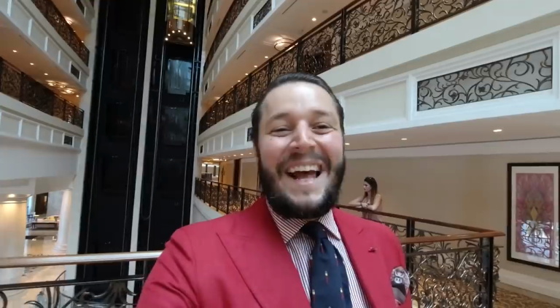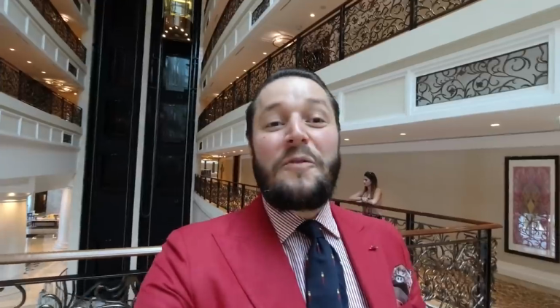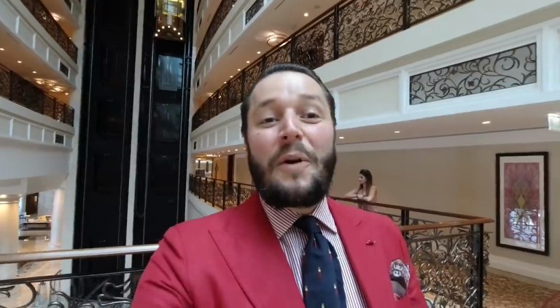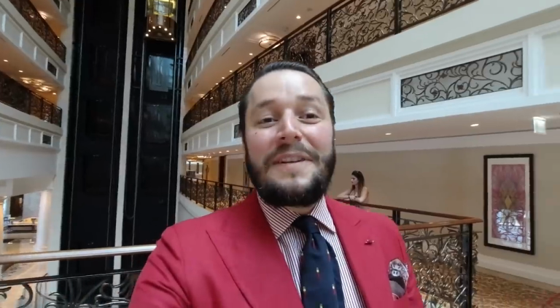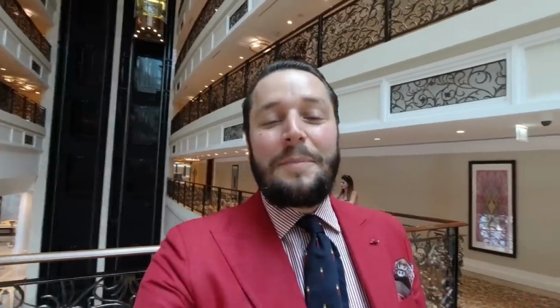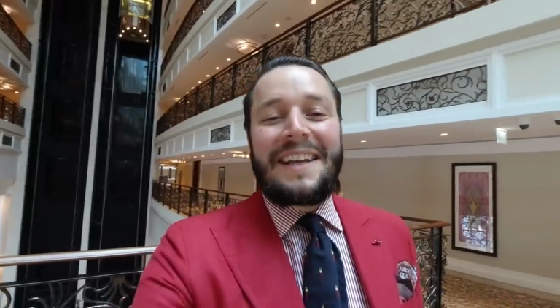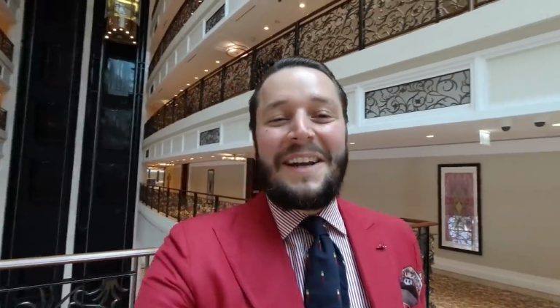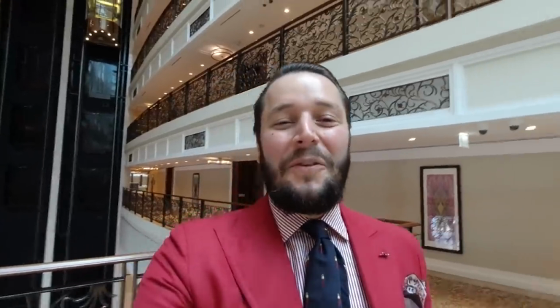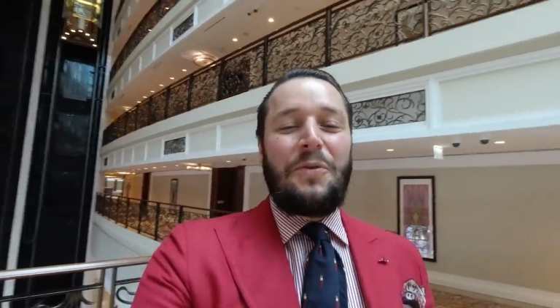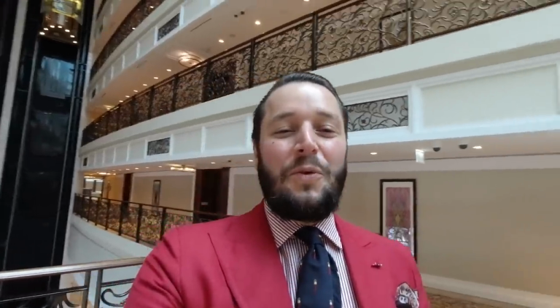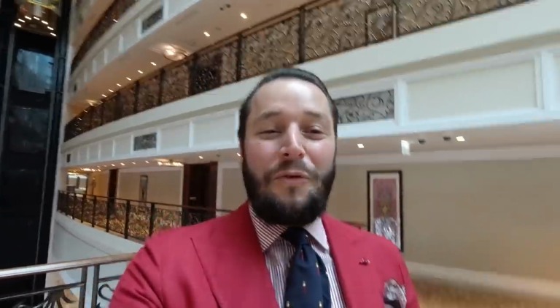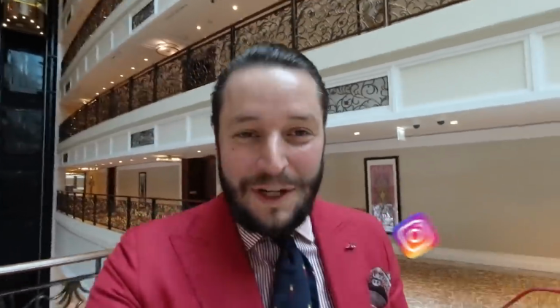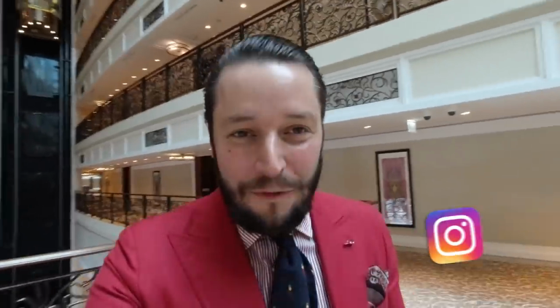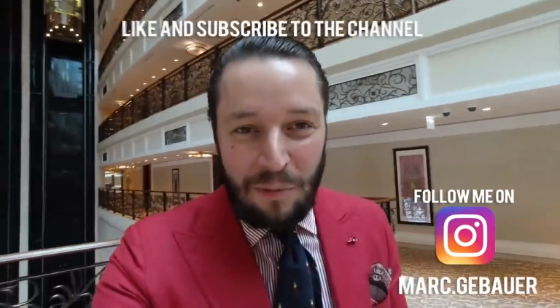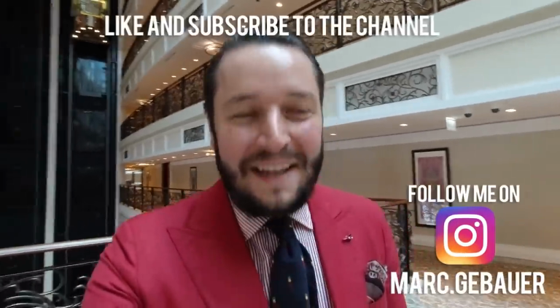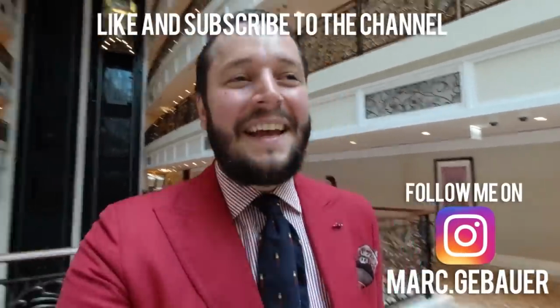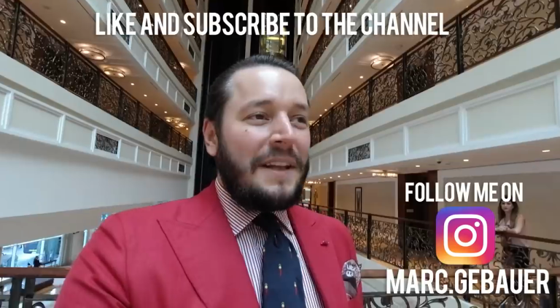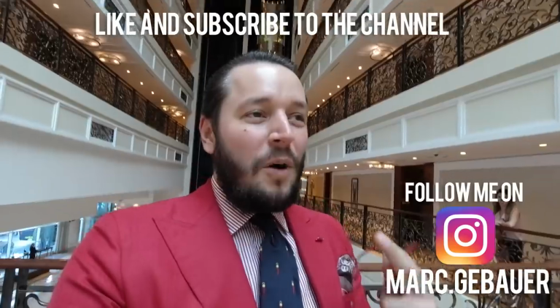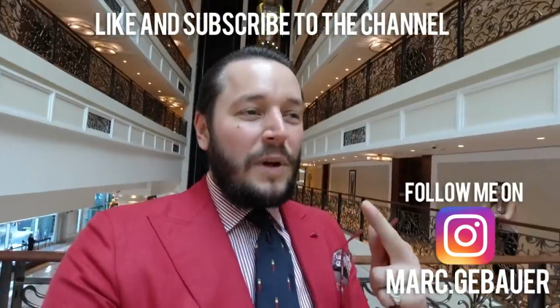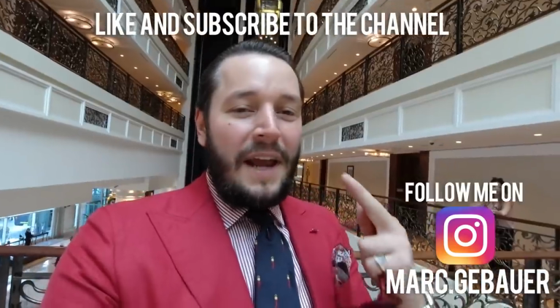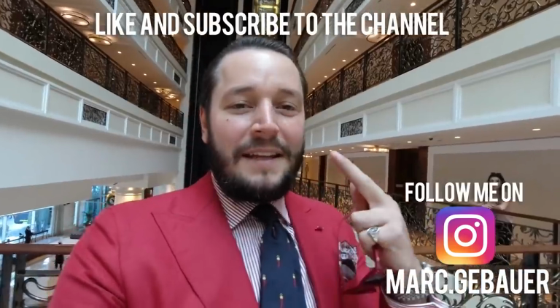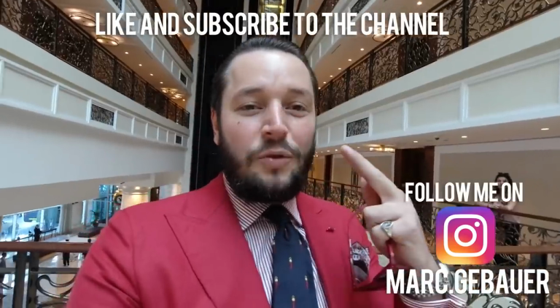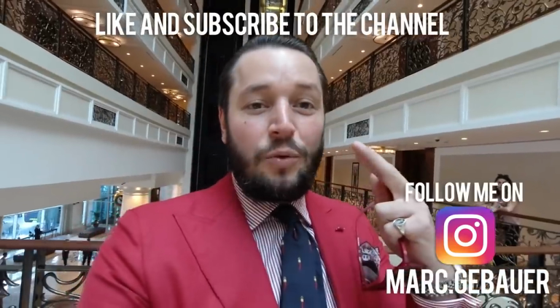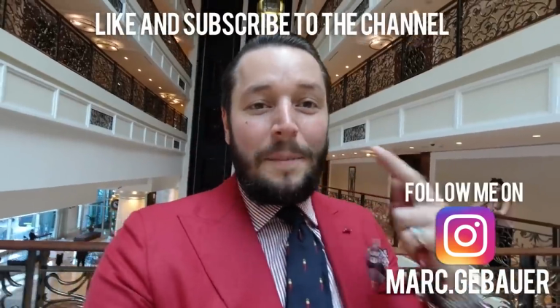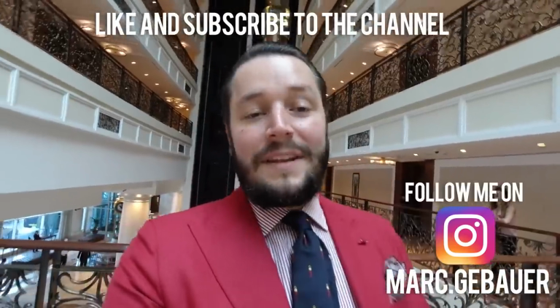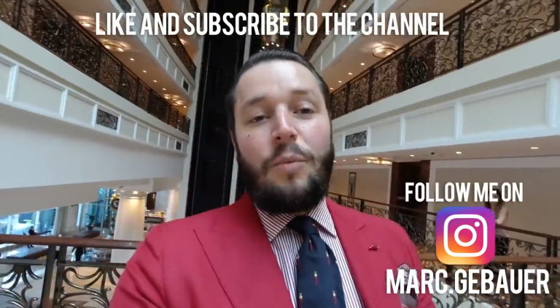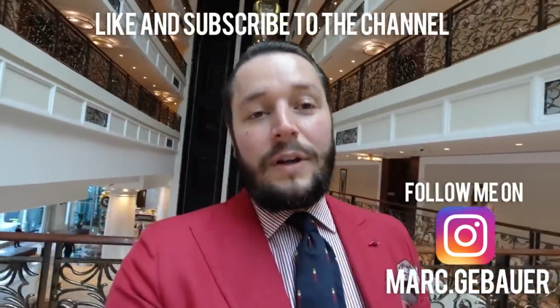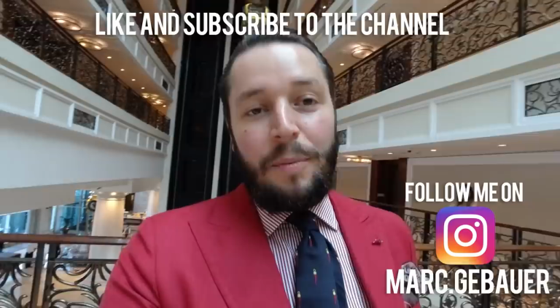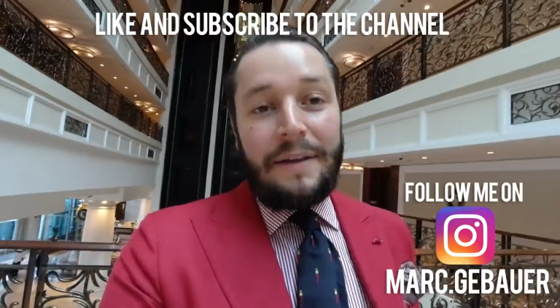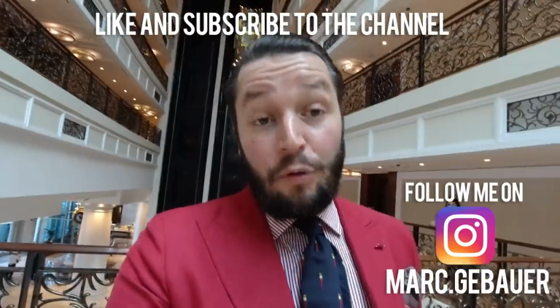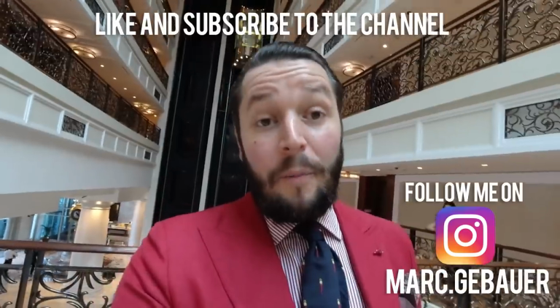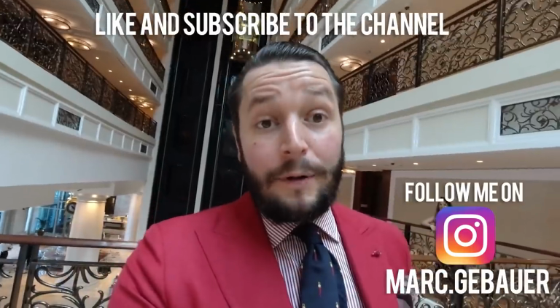Hello everyone, this is Mark again from Dubai. Right now we are heading to the biggest mall in Dubai, the Dubai Mall.